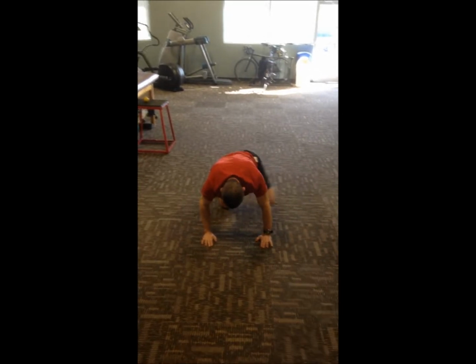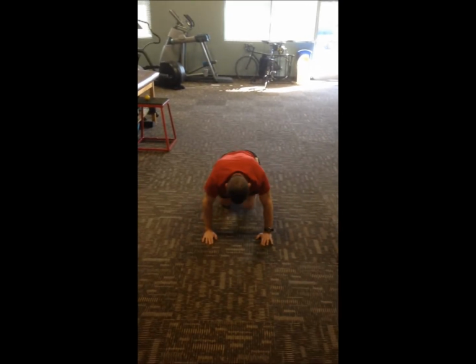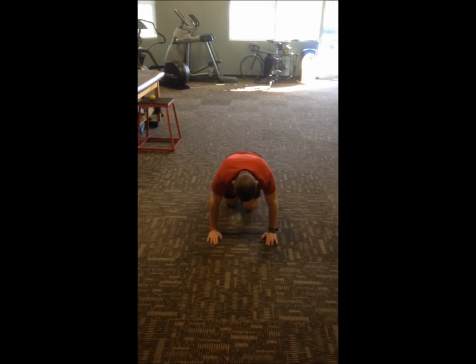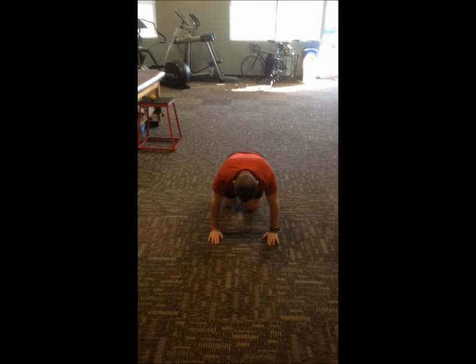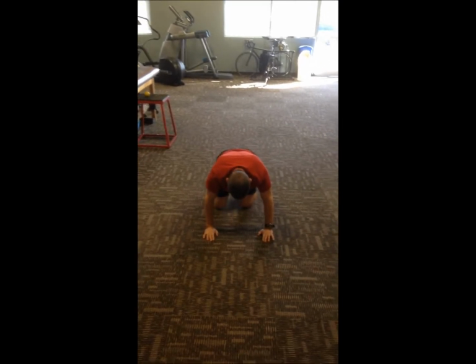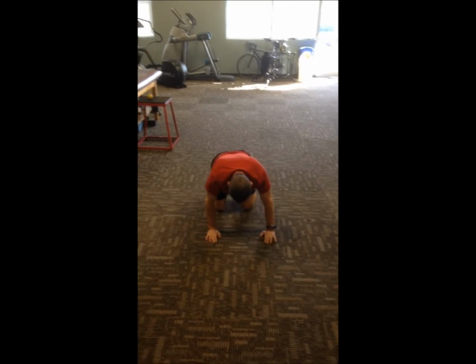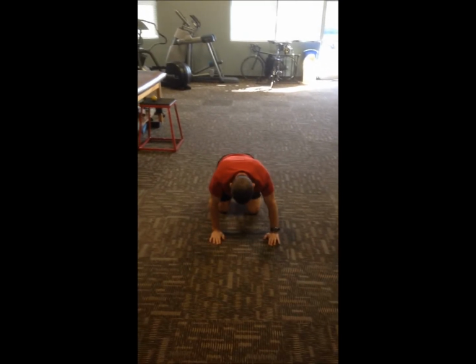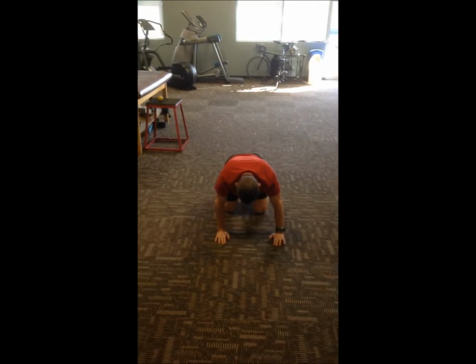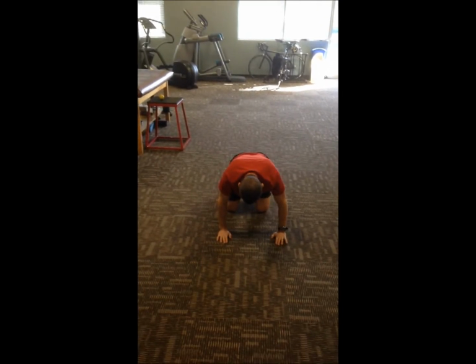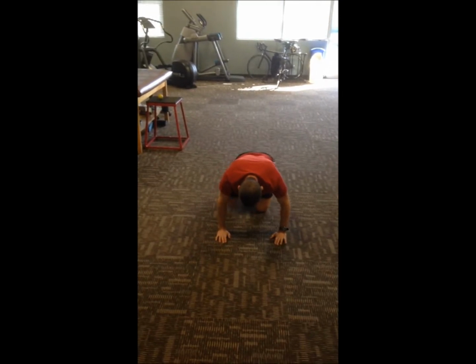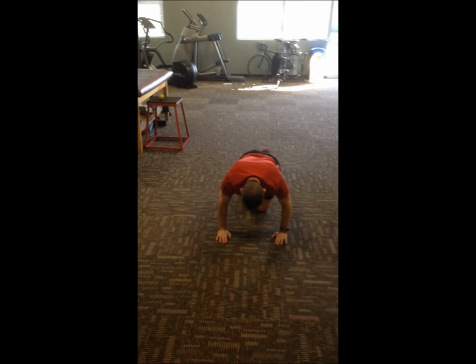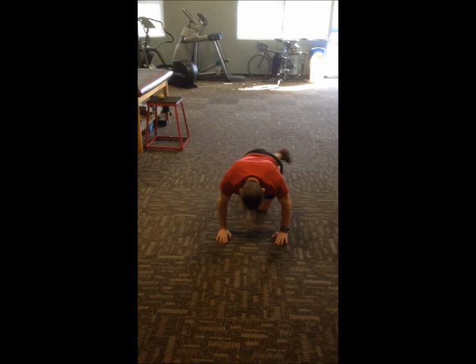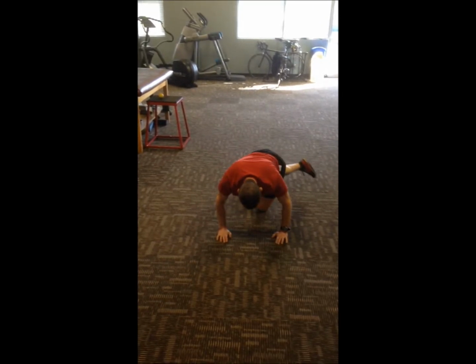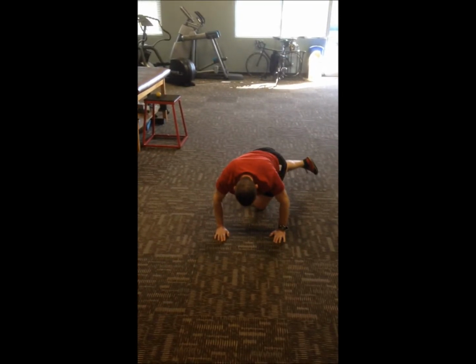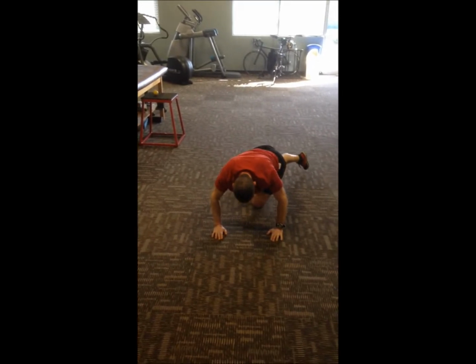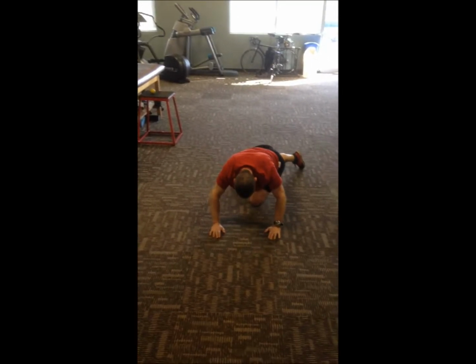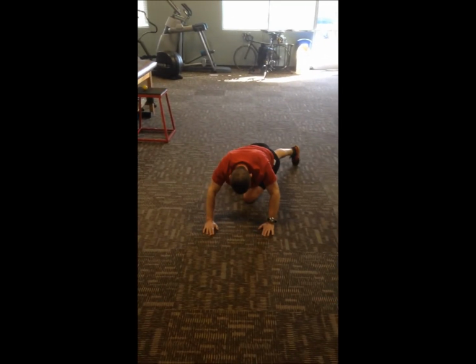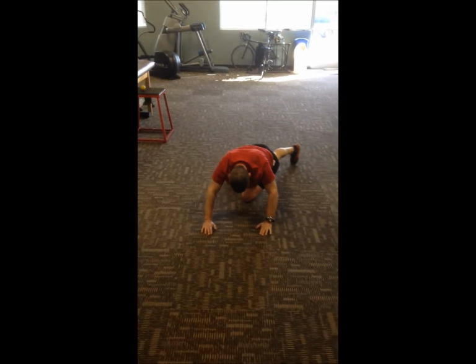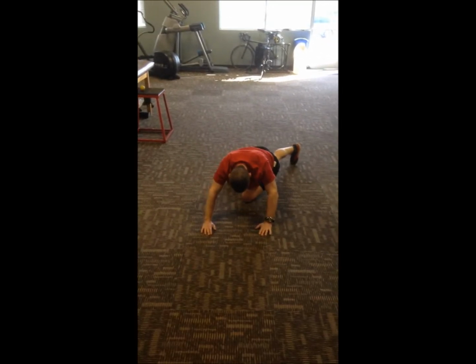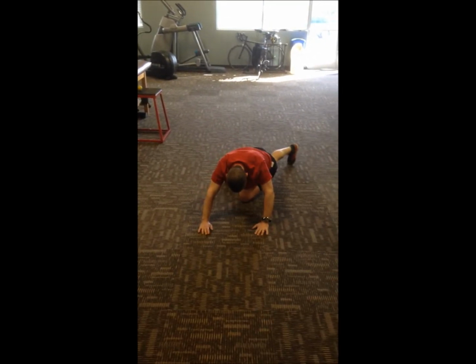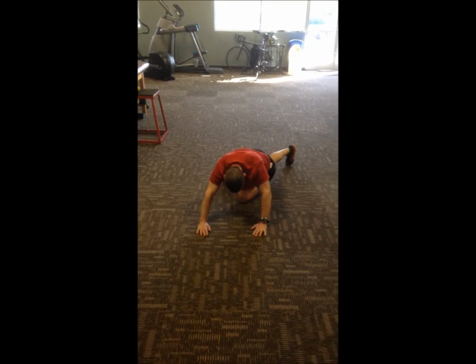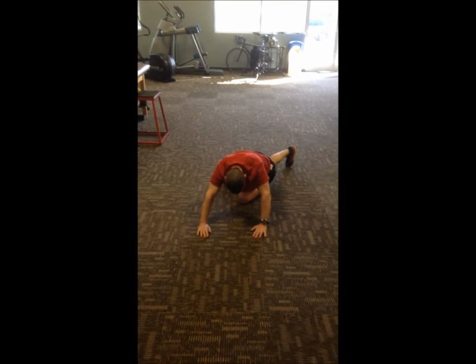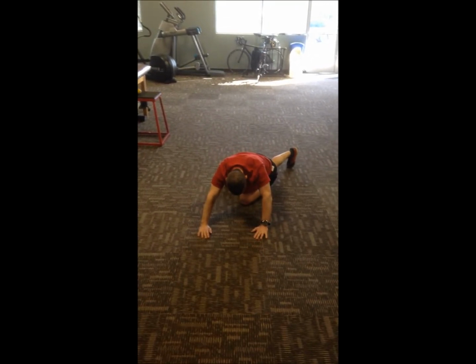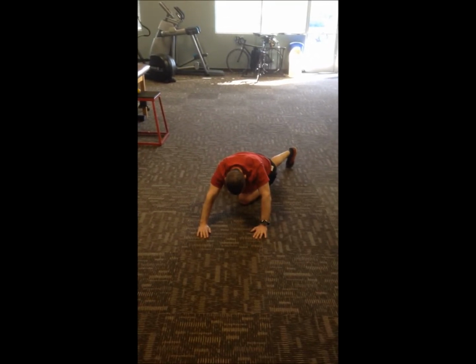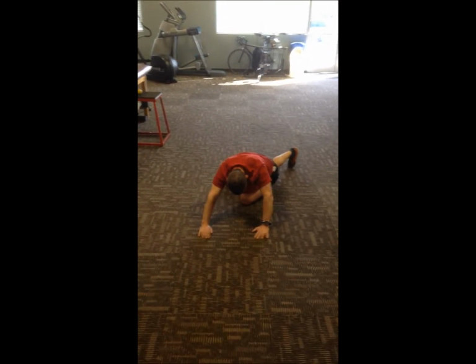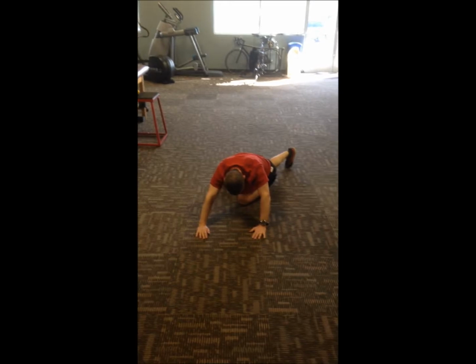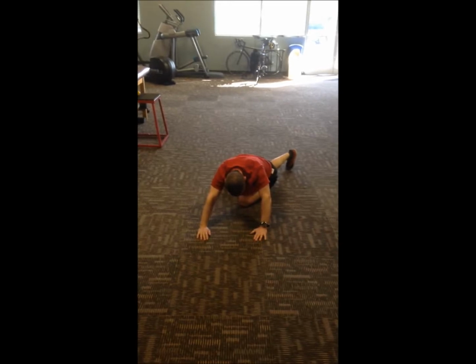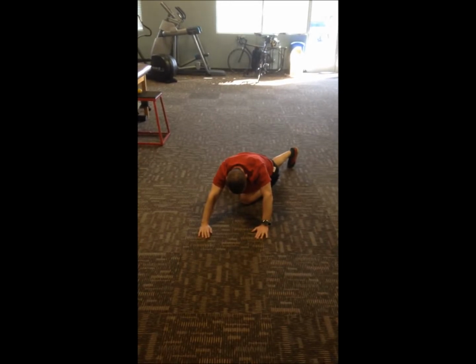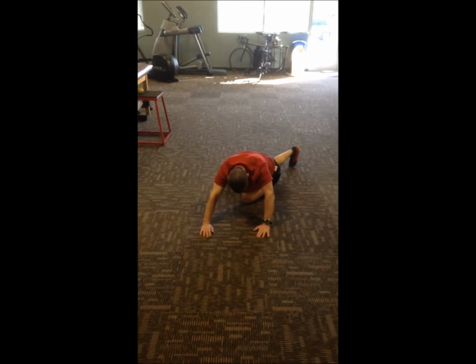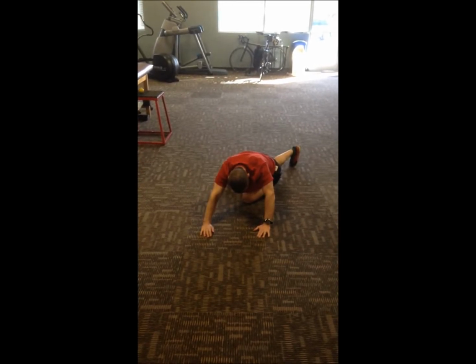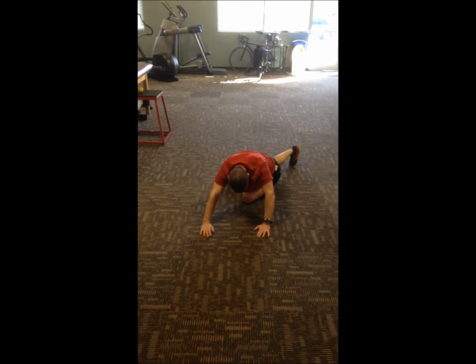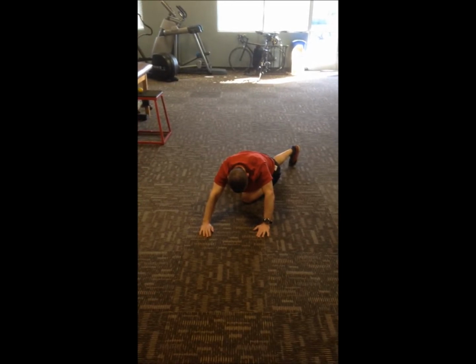Good job. Staying nice and squared, feeling a real good stretch in the inner thighs.